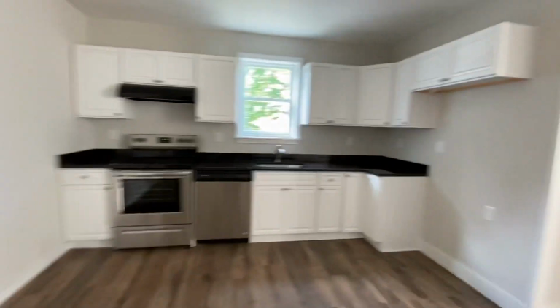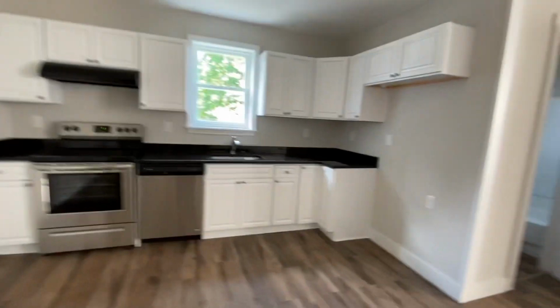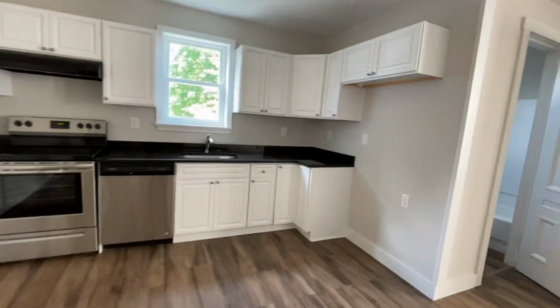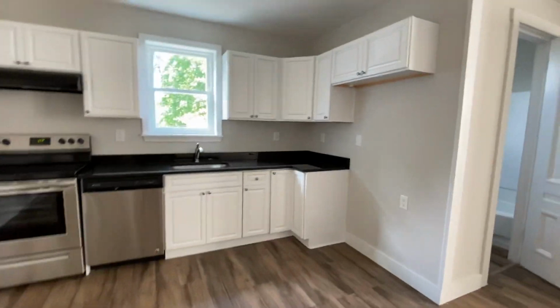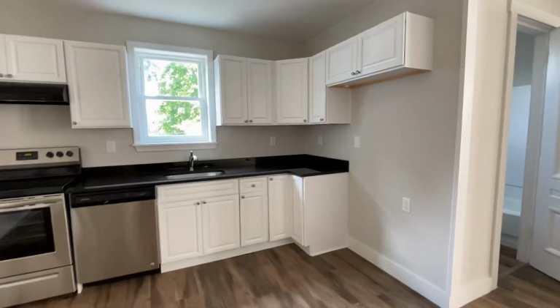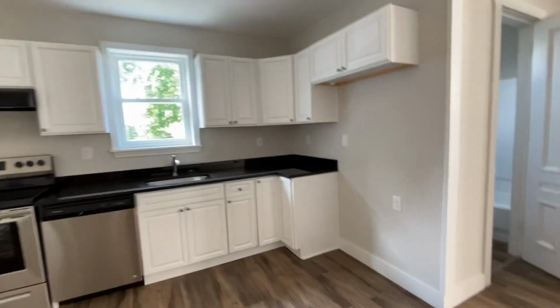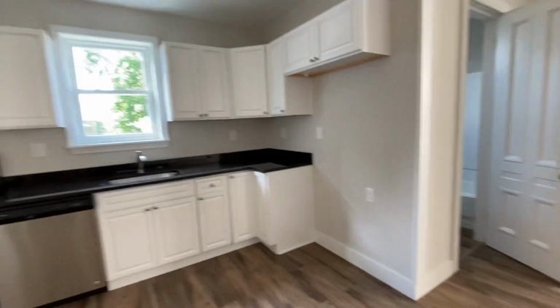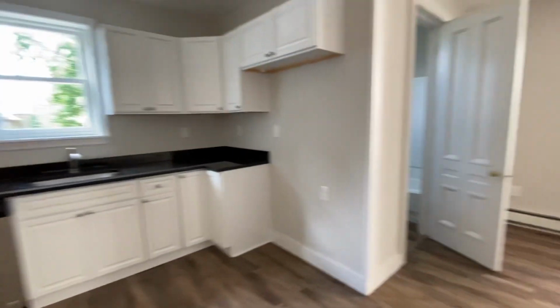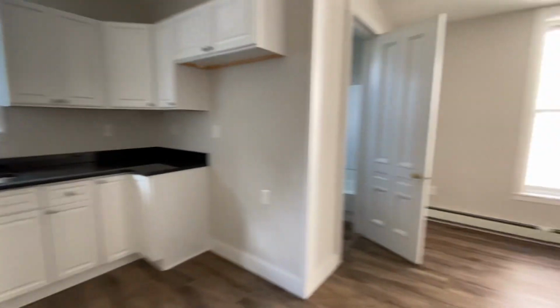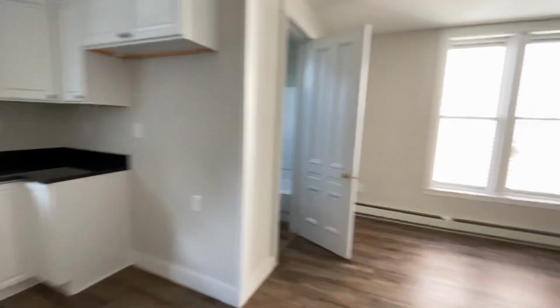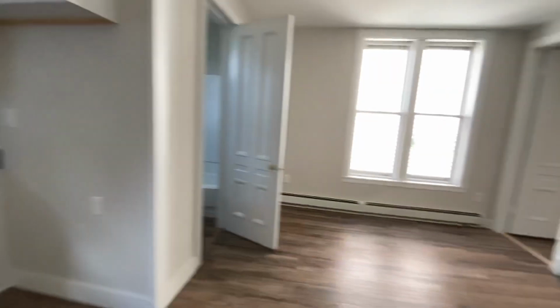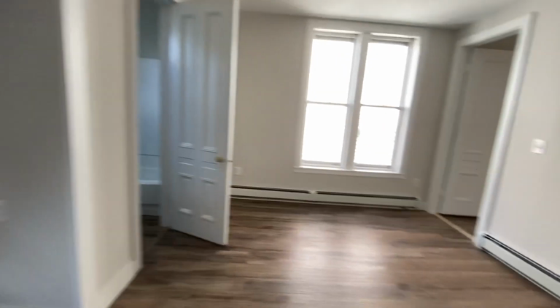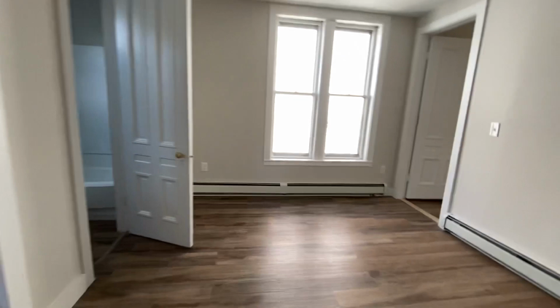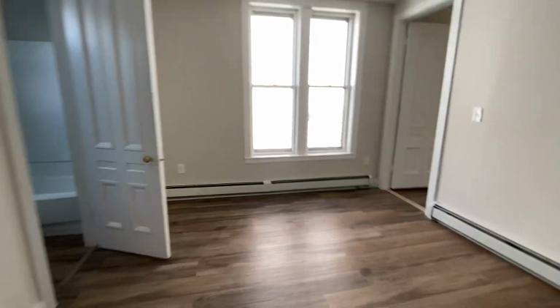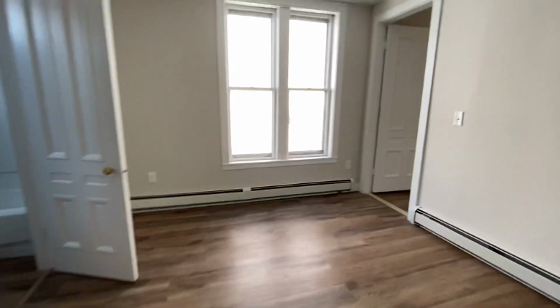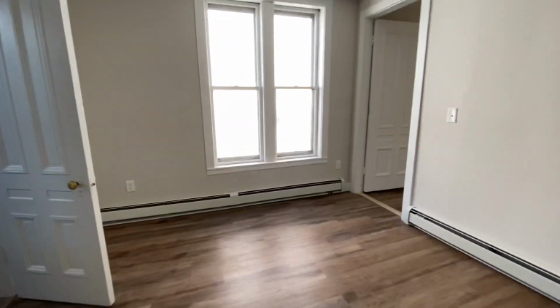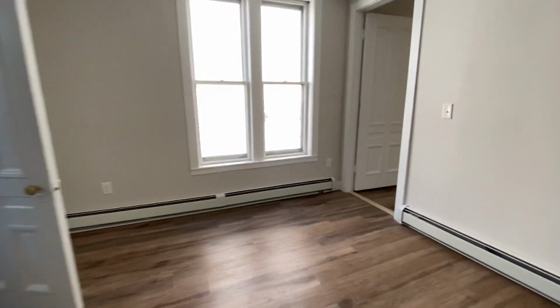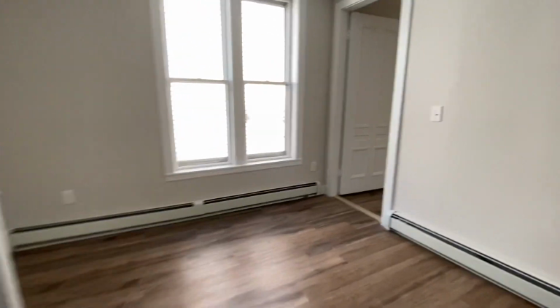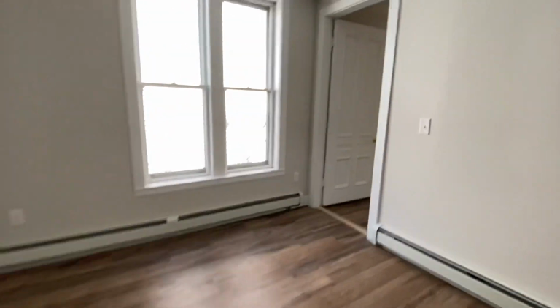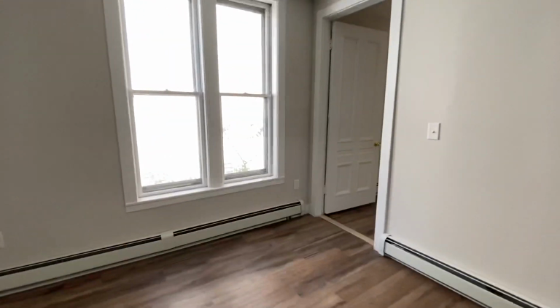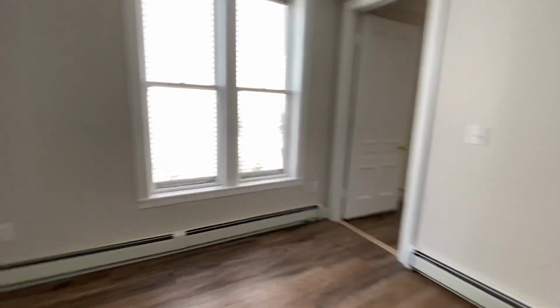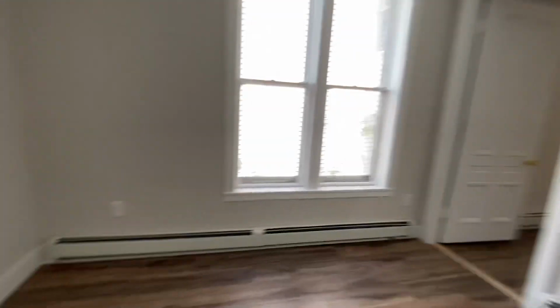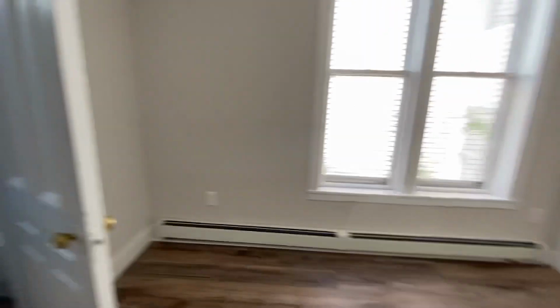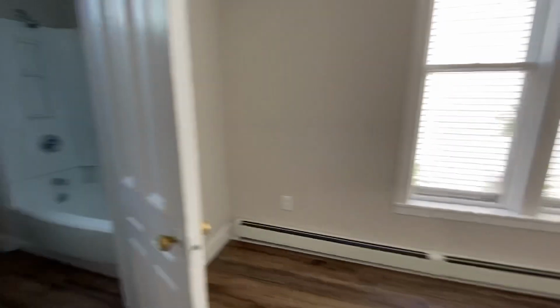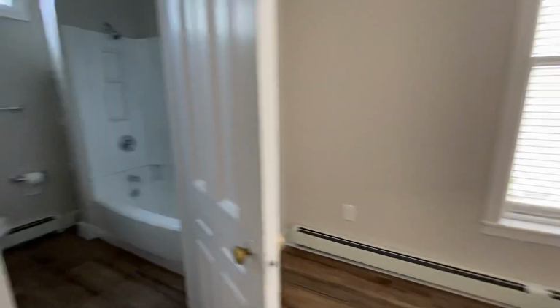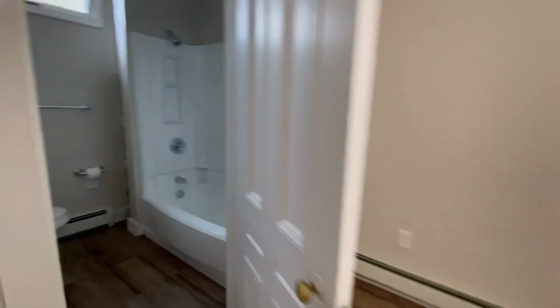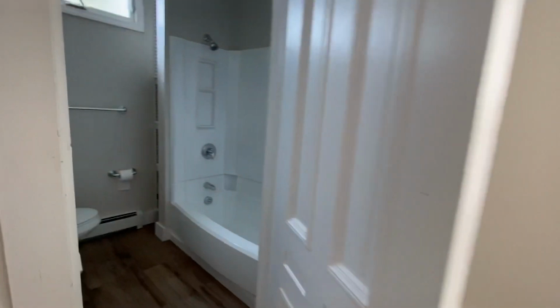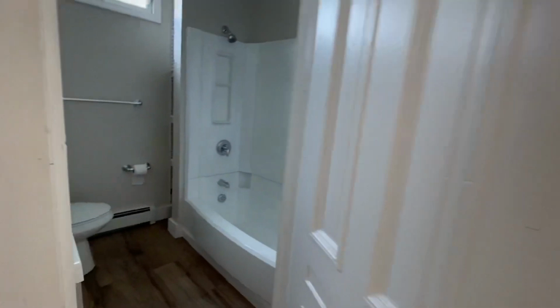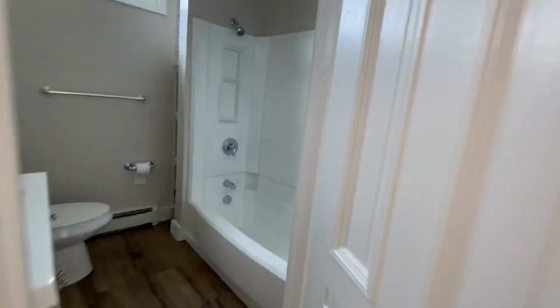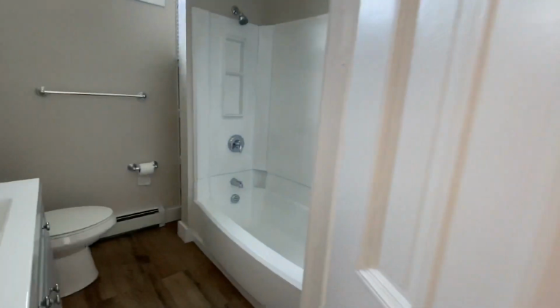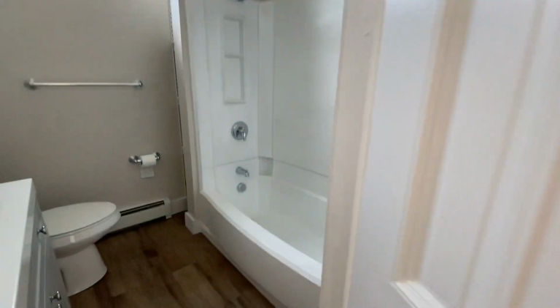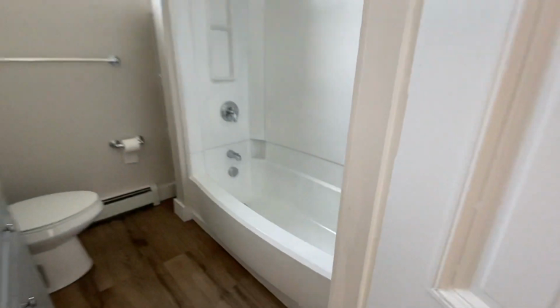Nice huge kitchen with granite. Here's our bathroom — brand new.